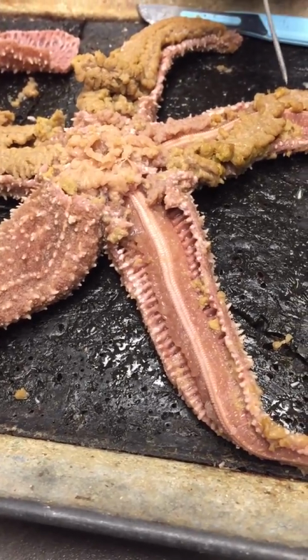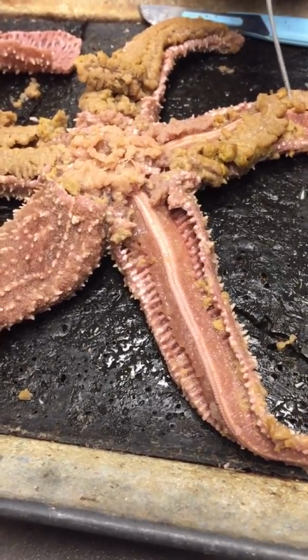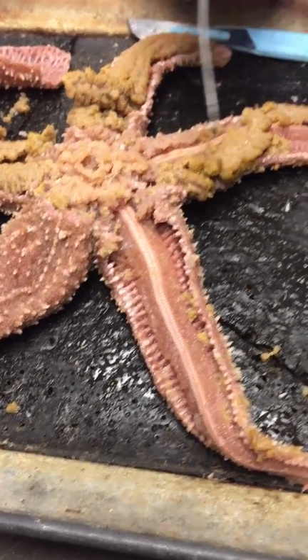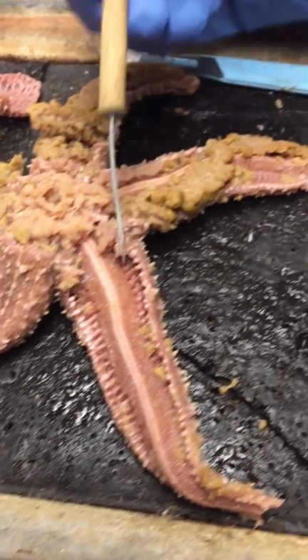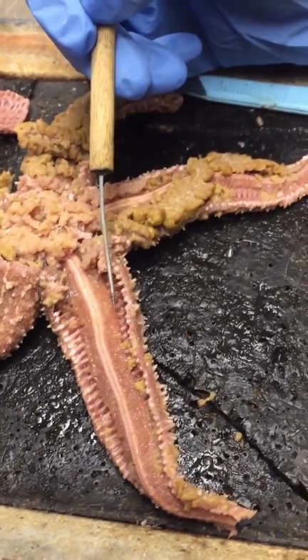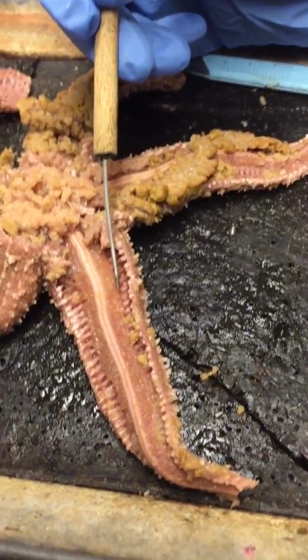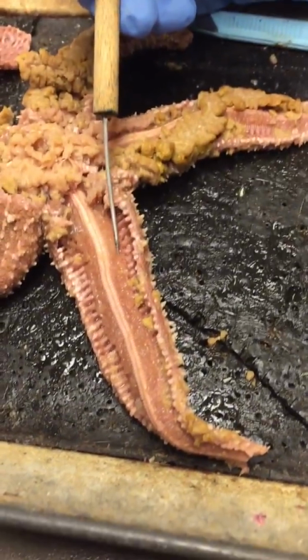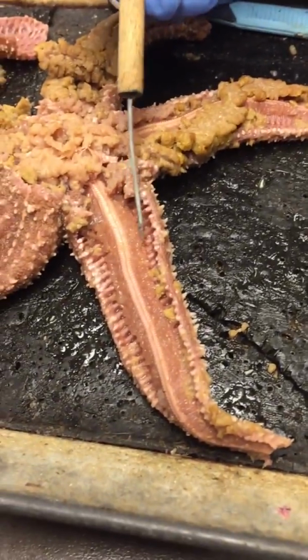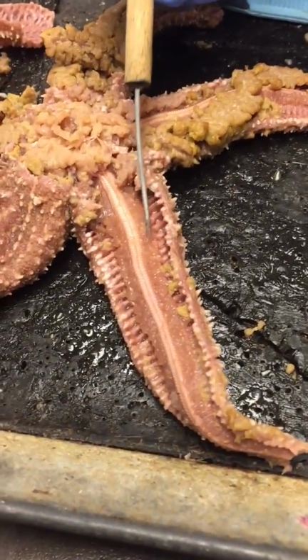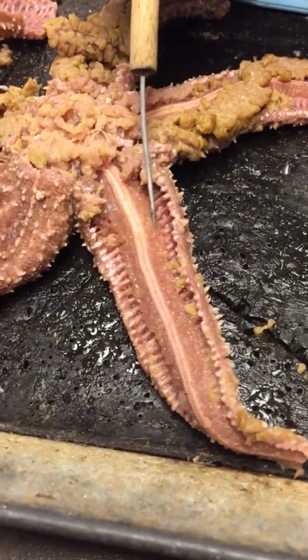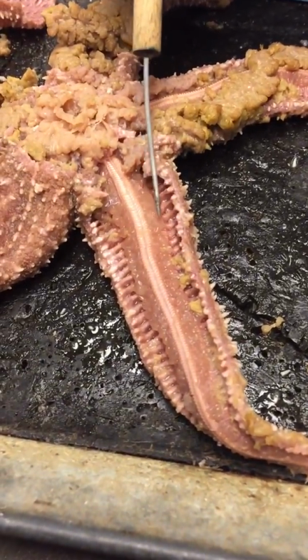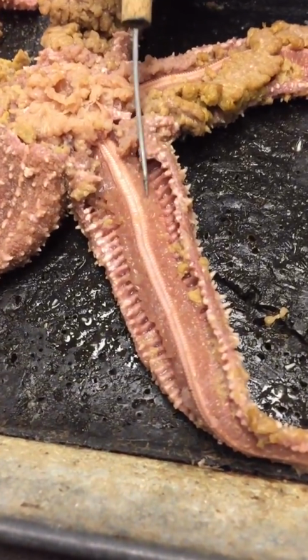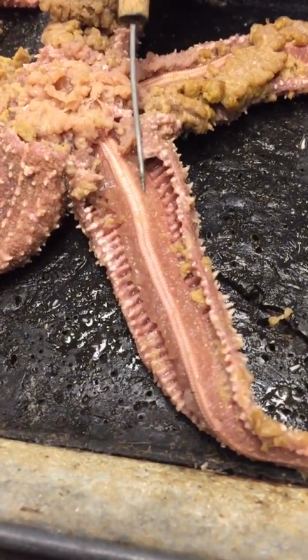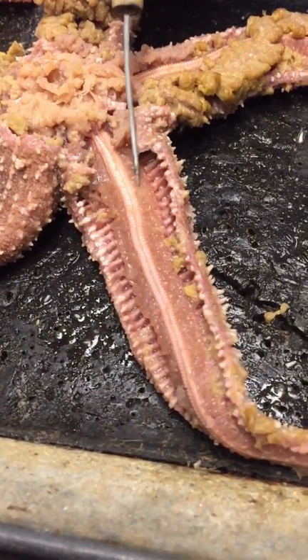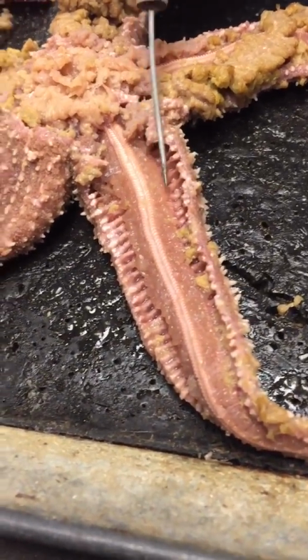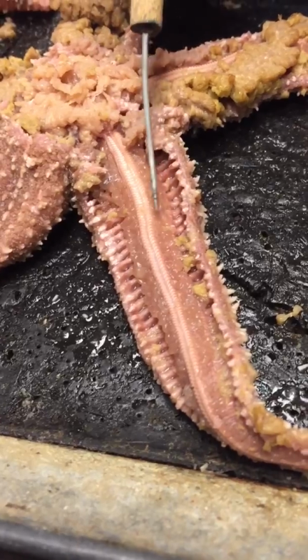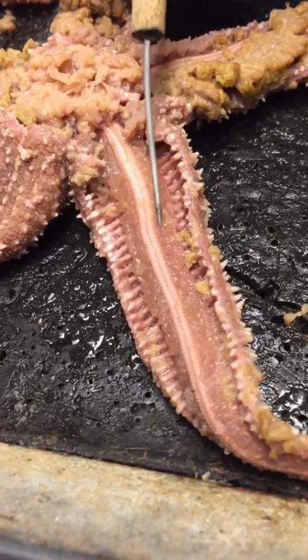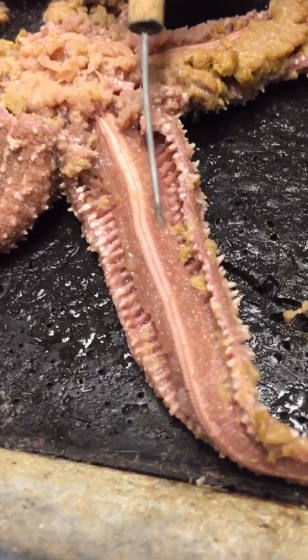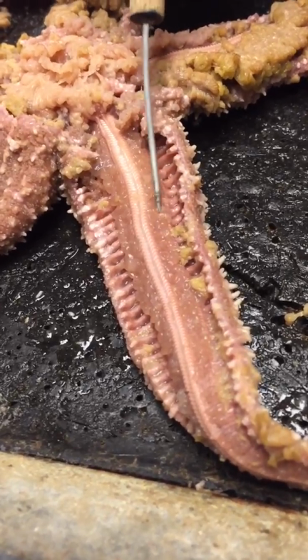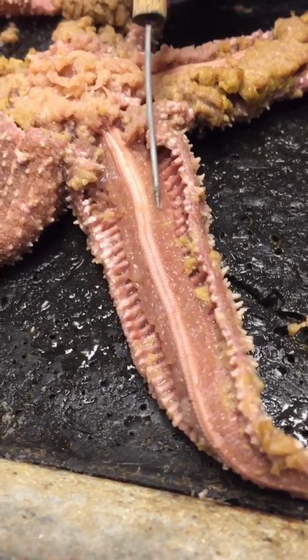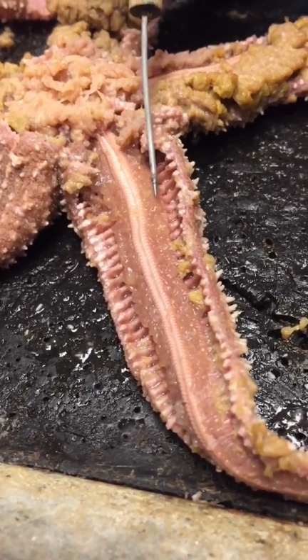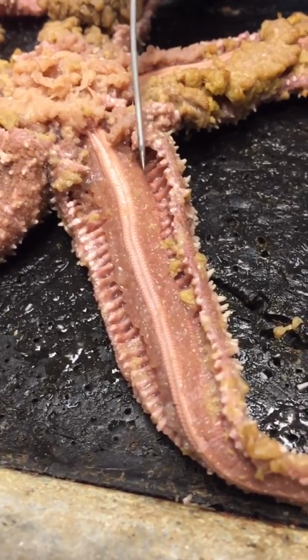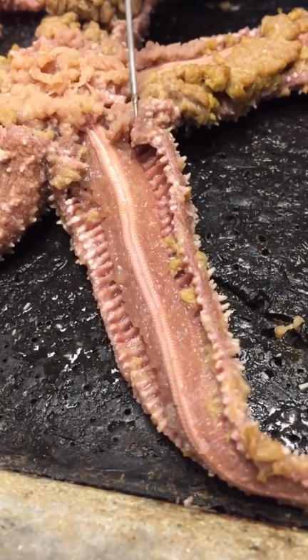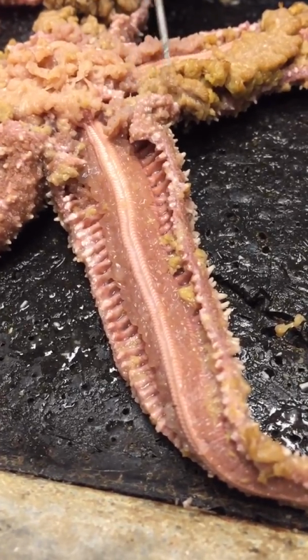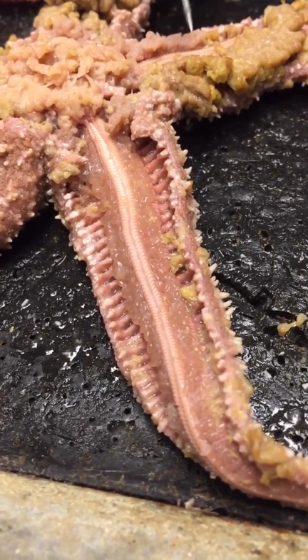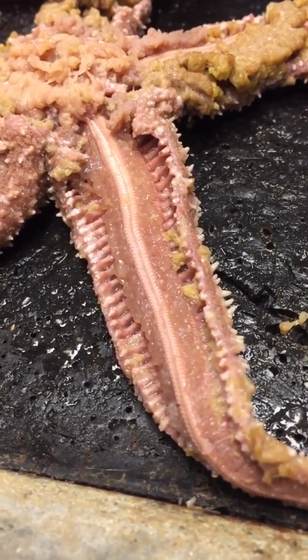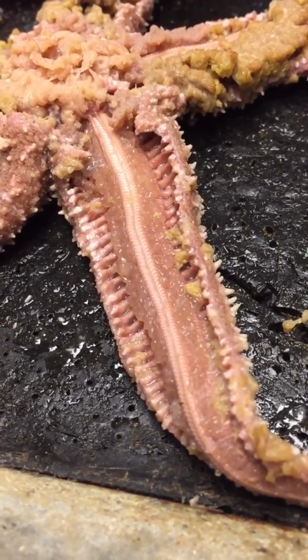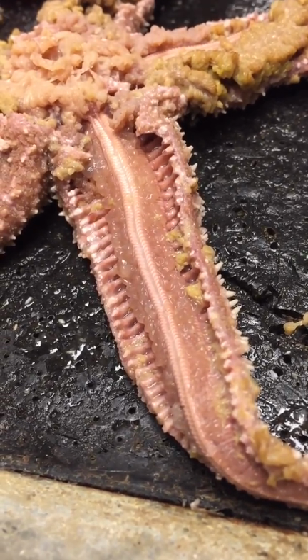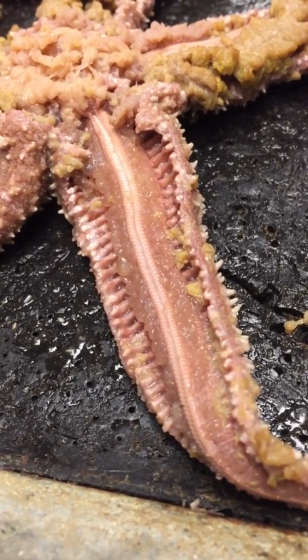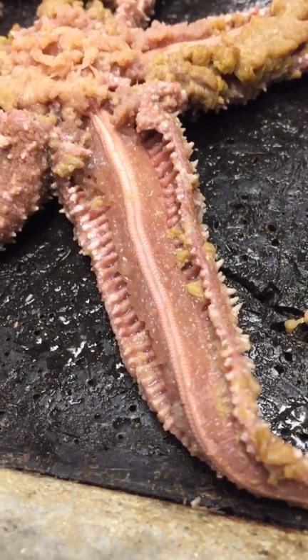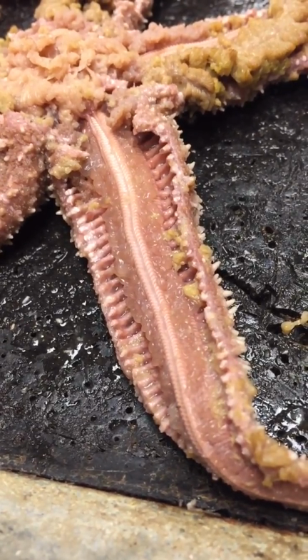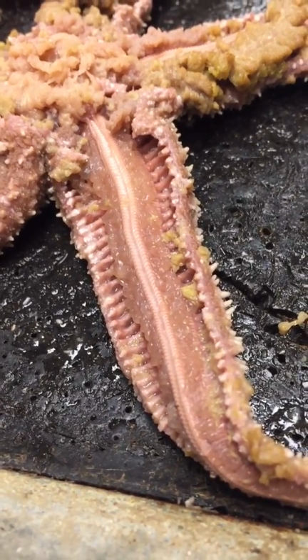The ampullae are these little squishy, egg-looking things. And that's it.